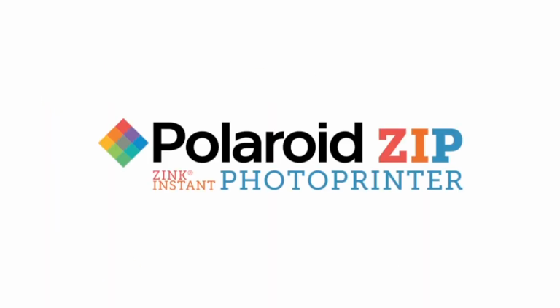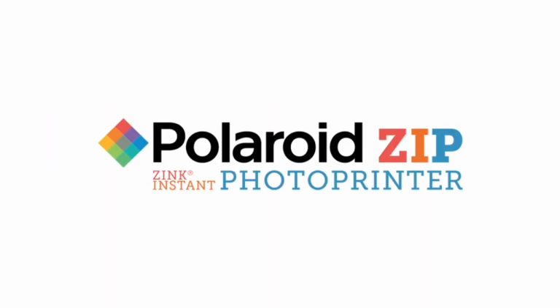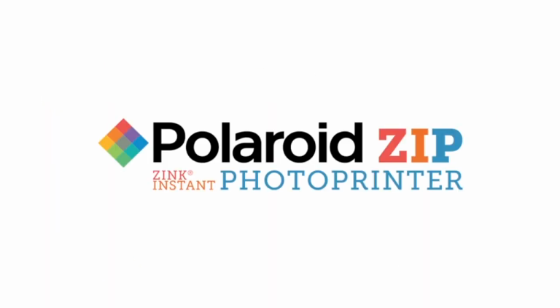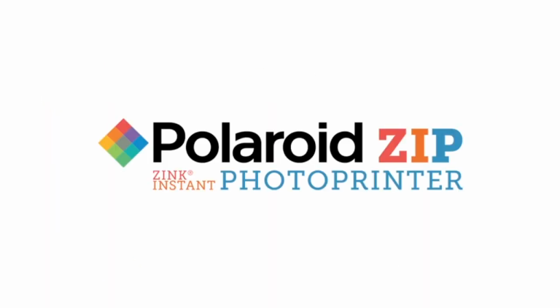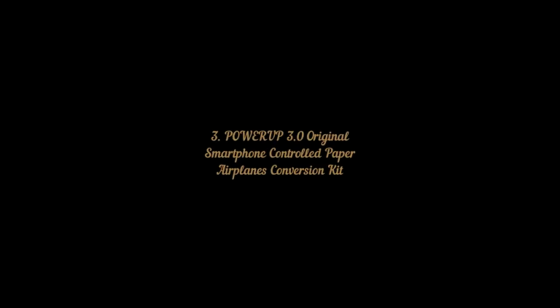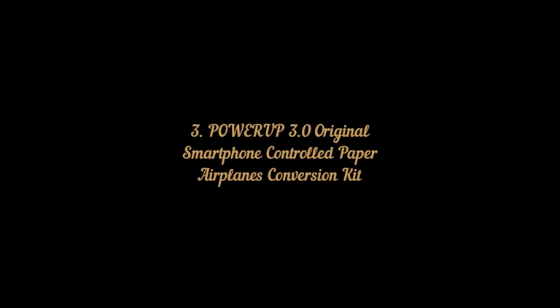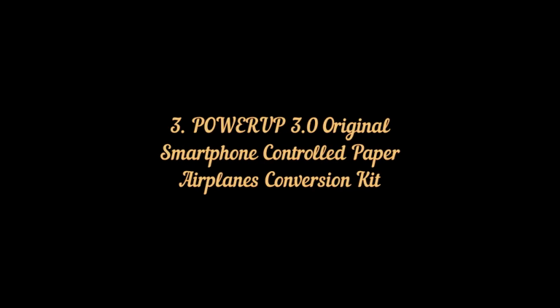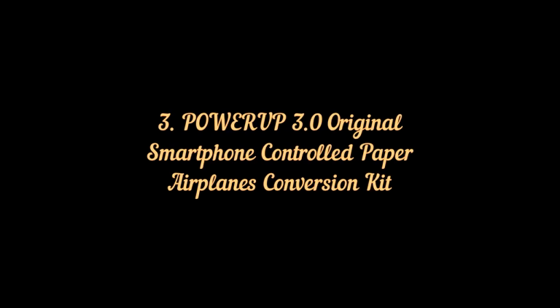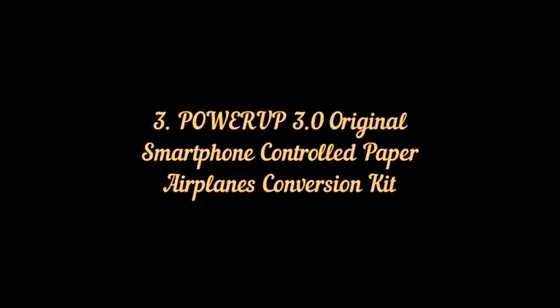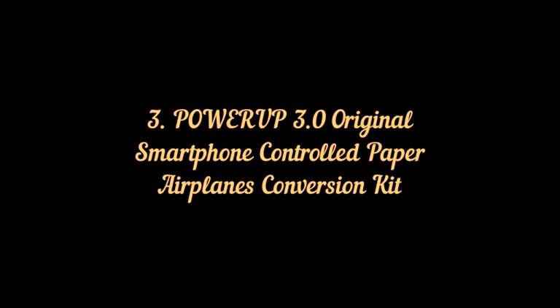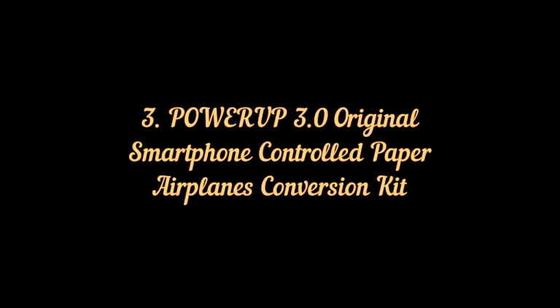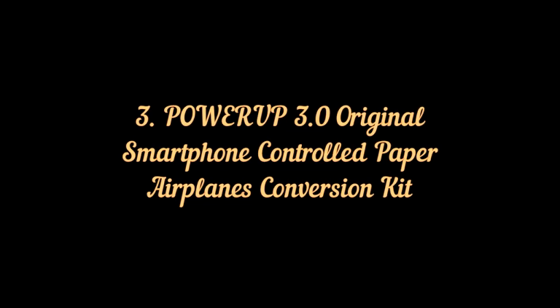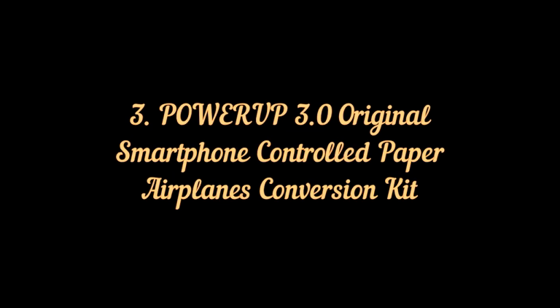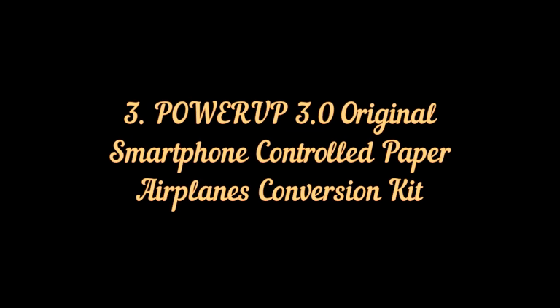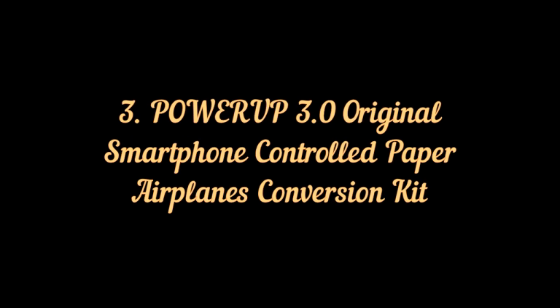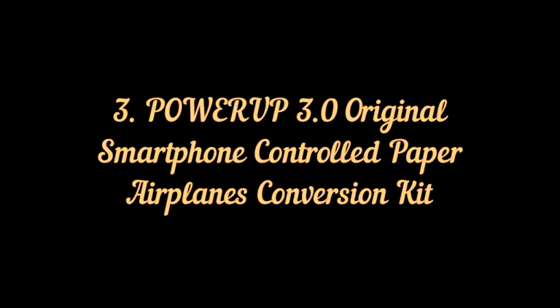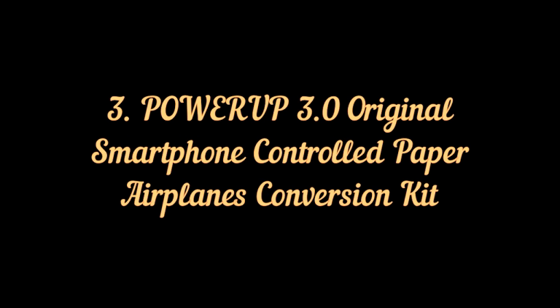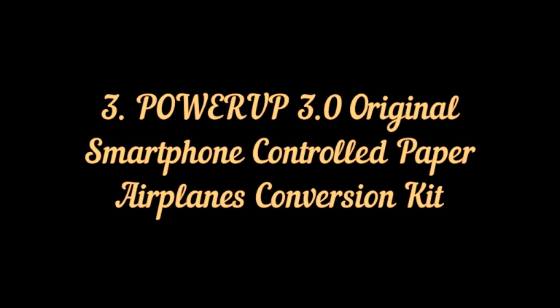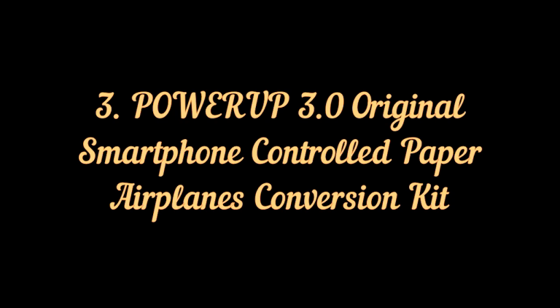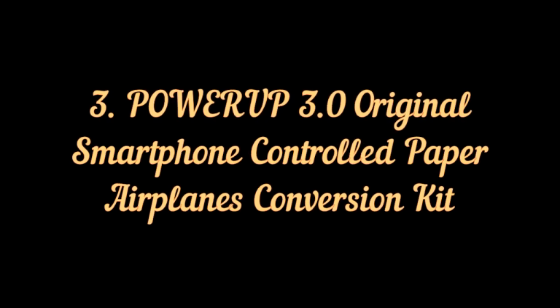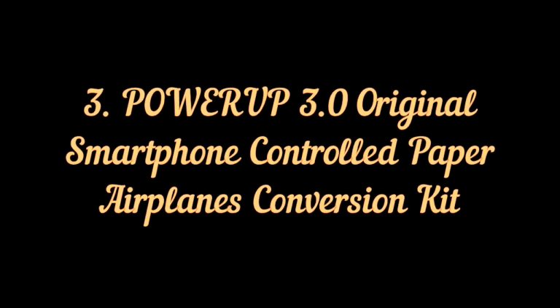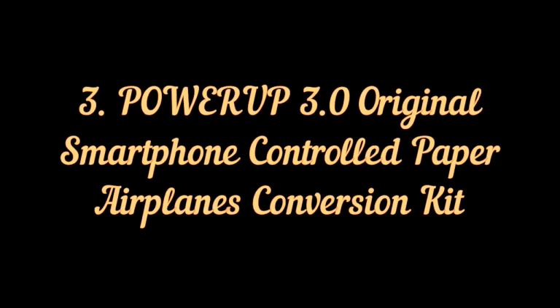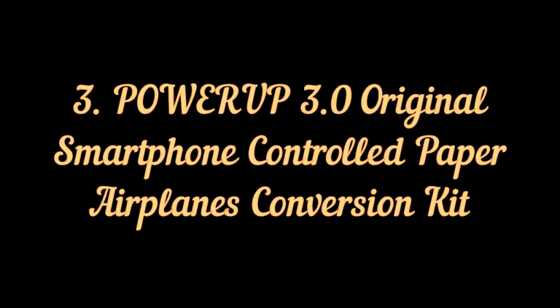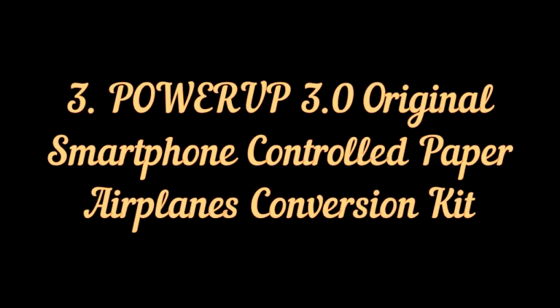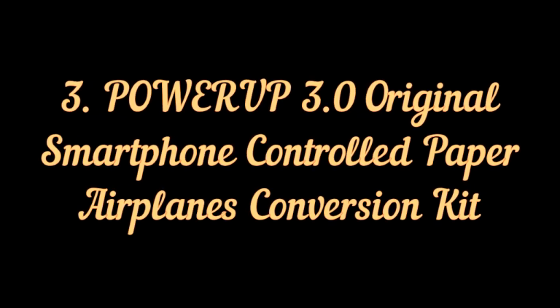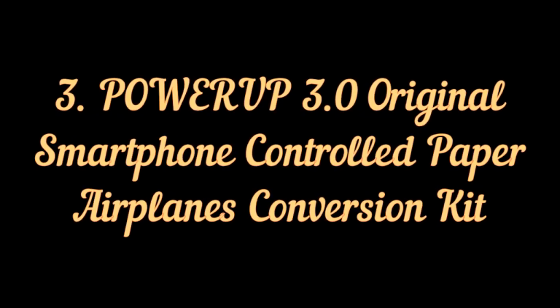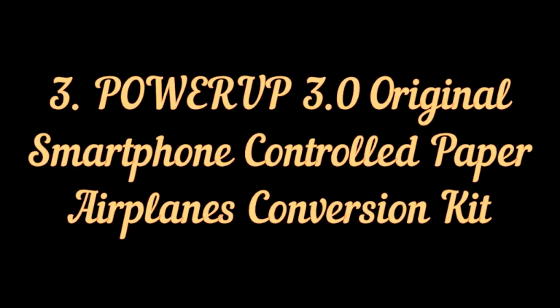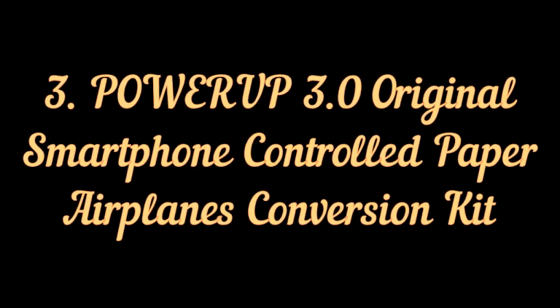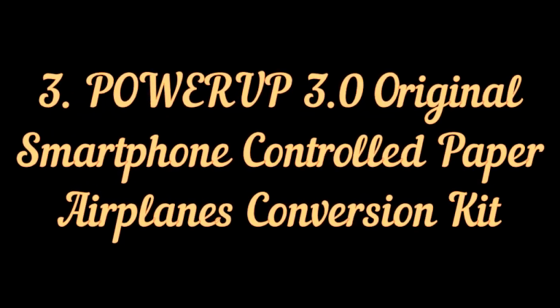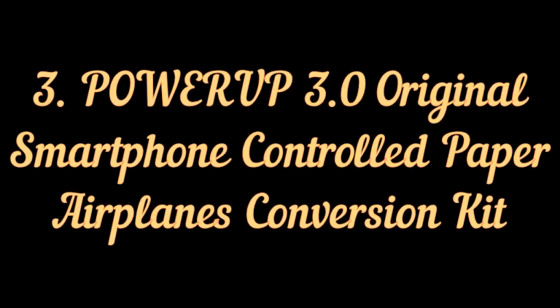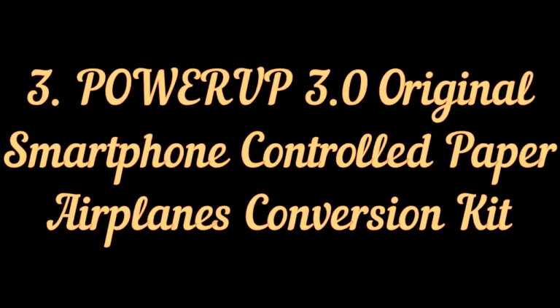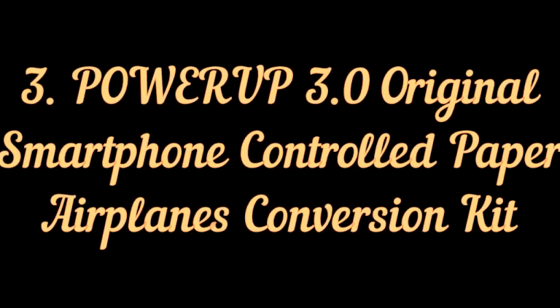Power Up 3.0 original smartphone controlled paper airplanes conversion kit.